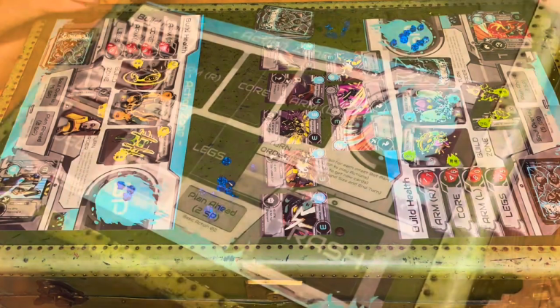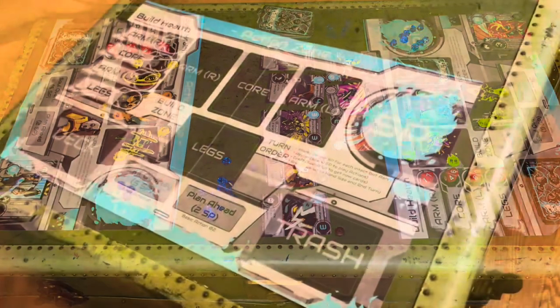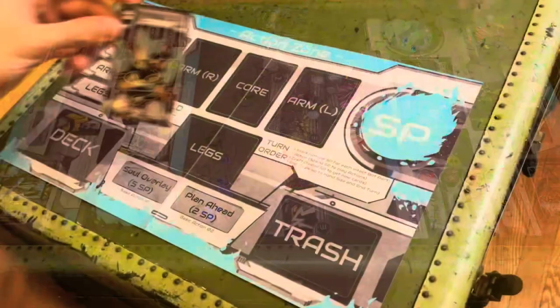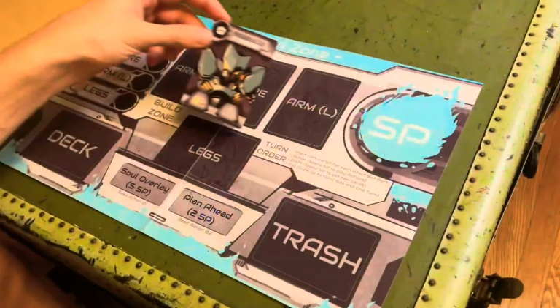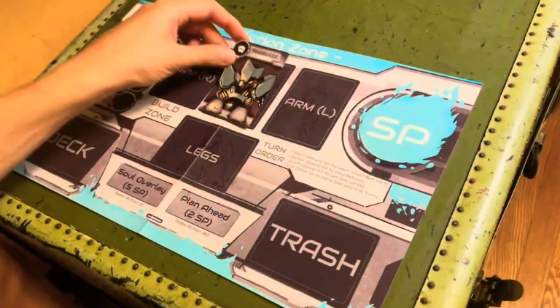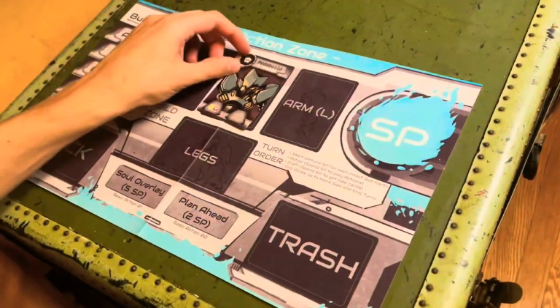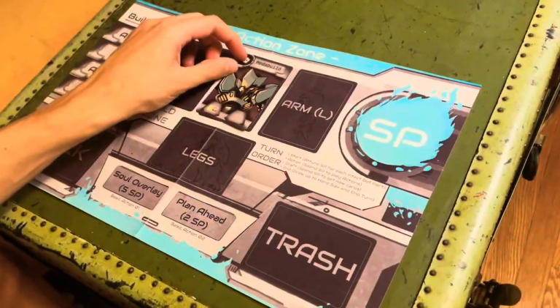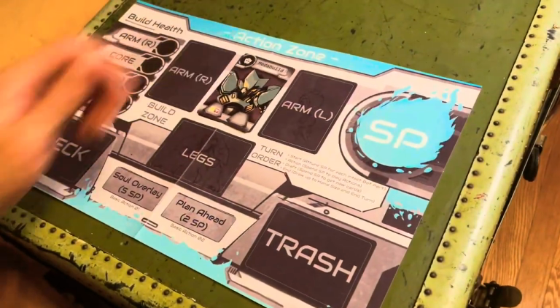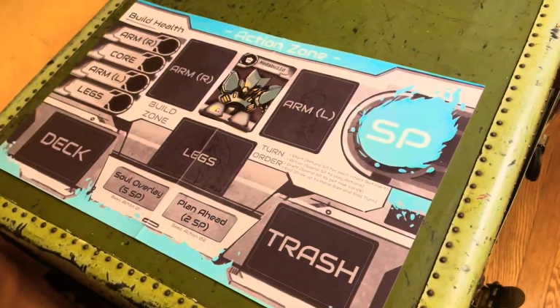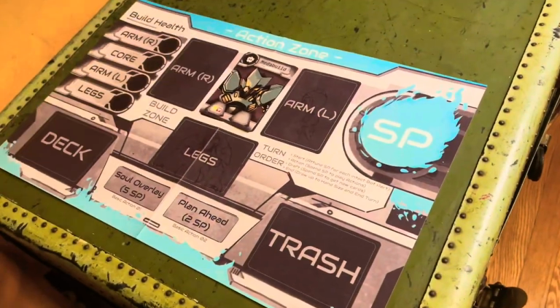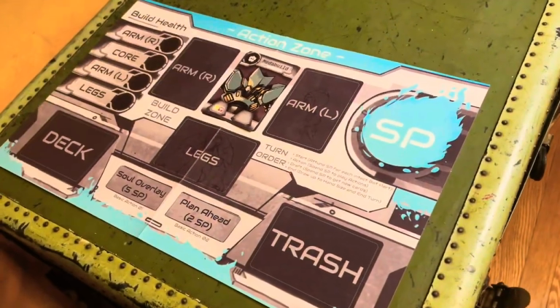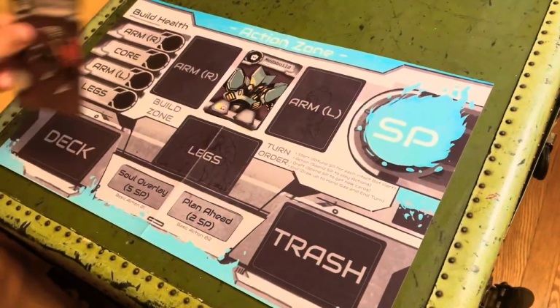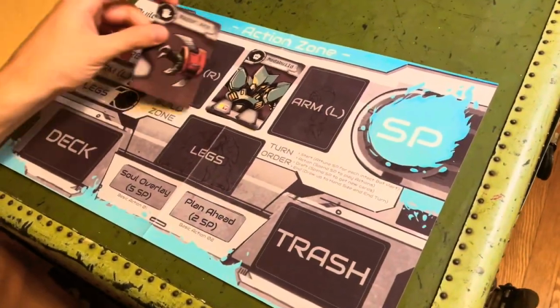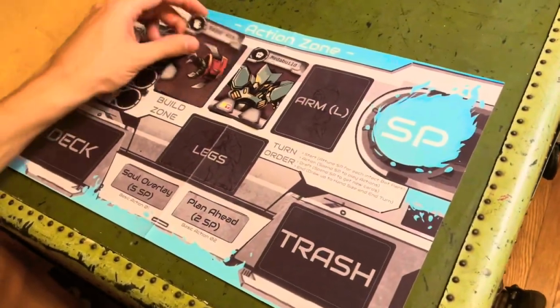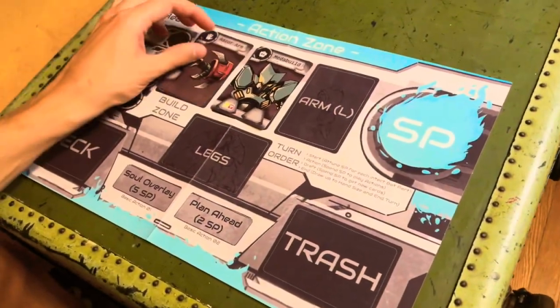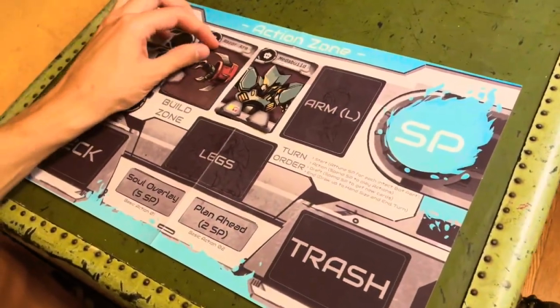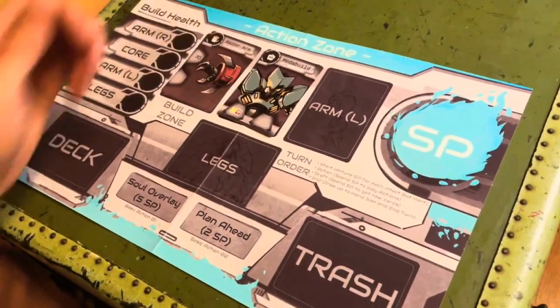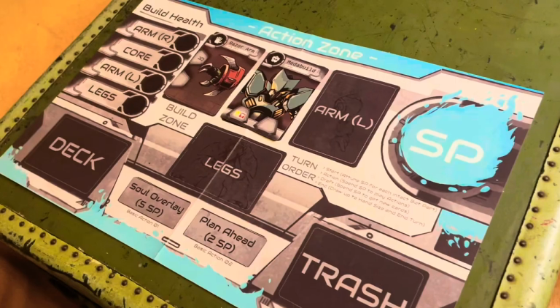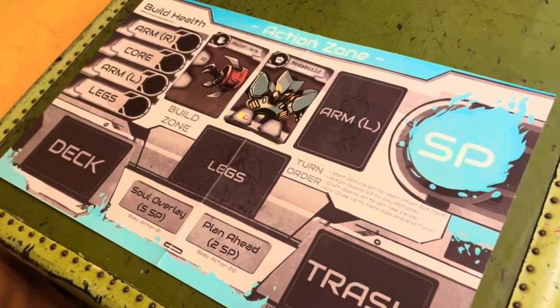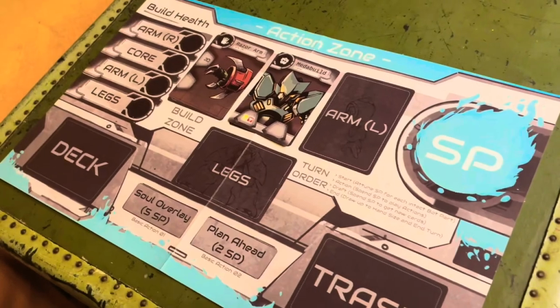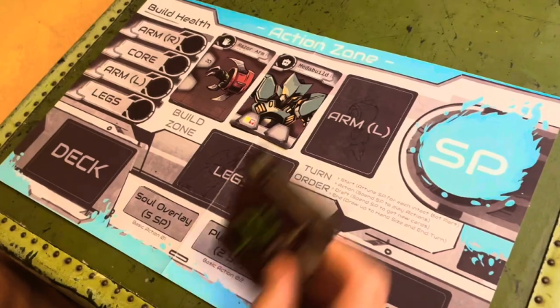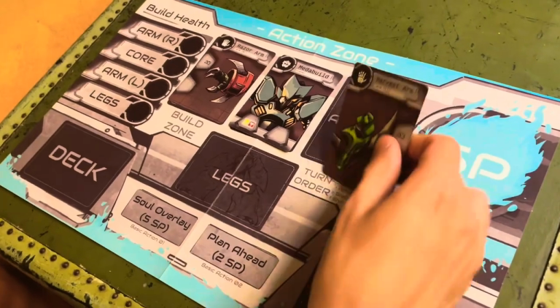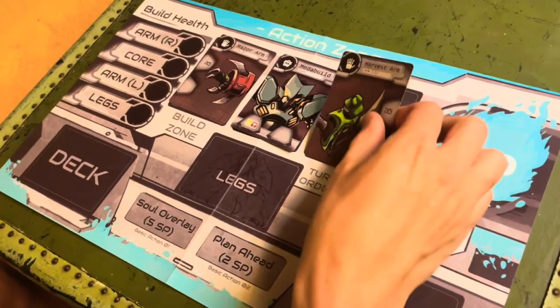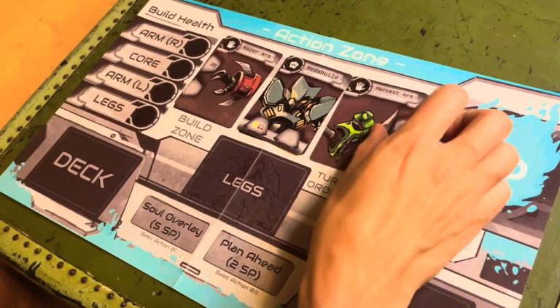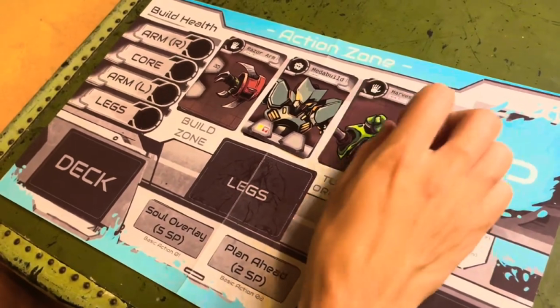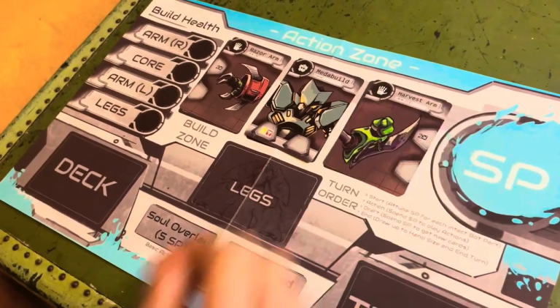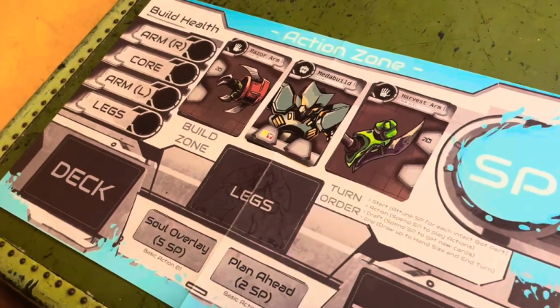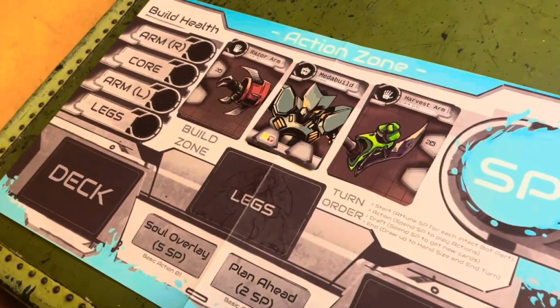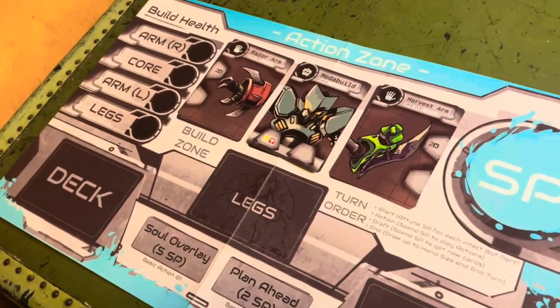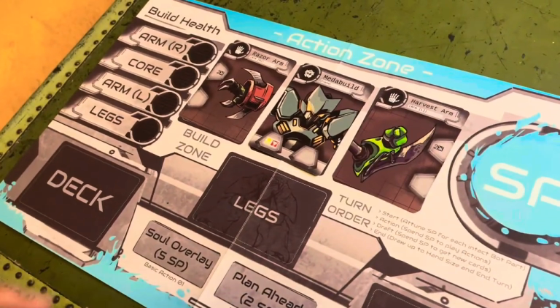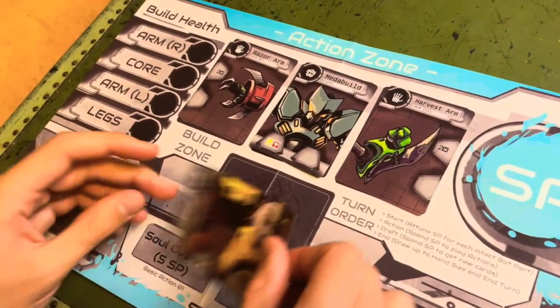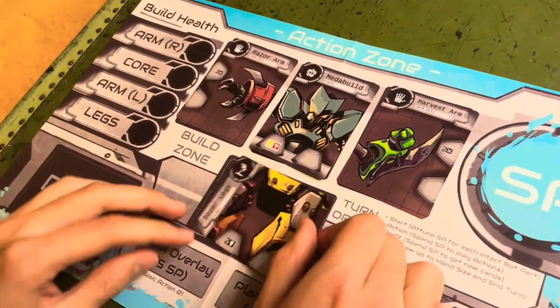Step 1 is to build your bot. Each bot consists of four parts: a core, a left arm, a right arm, and a set of legs.